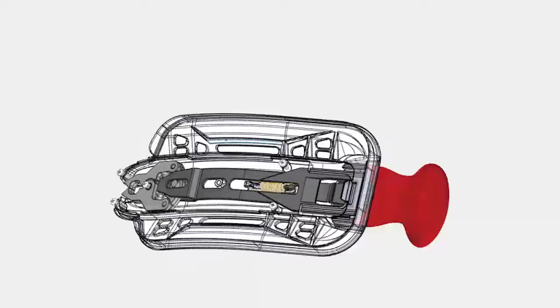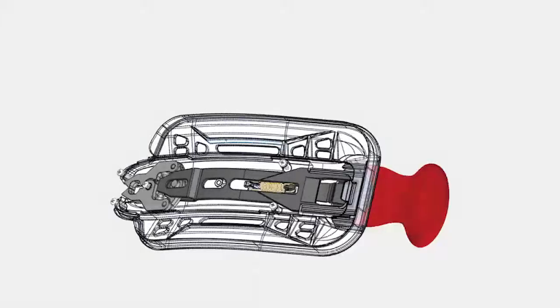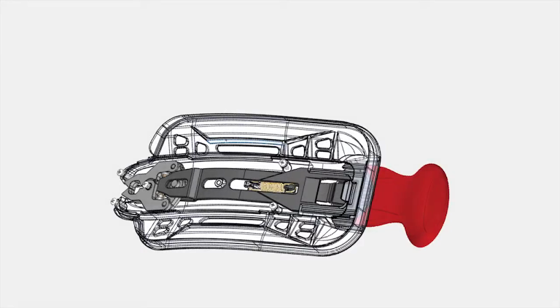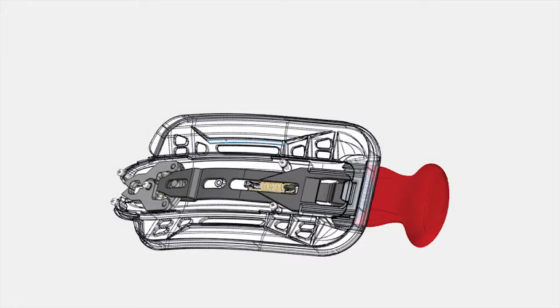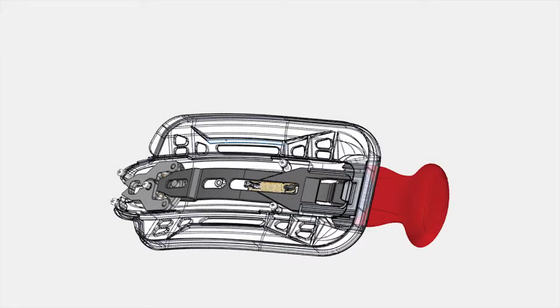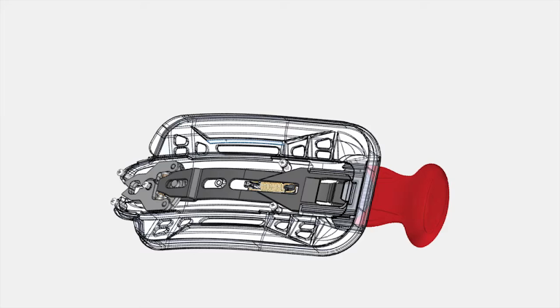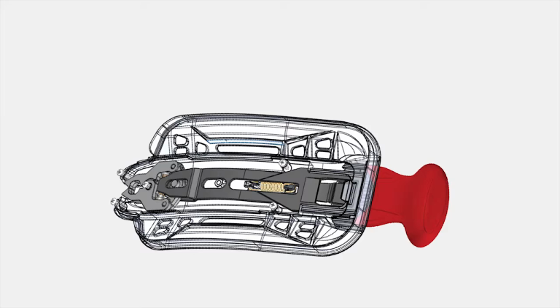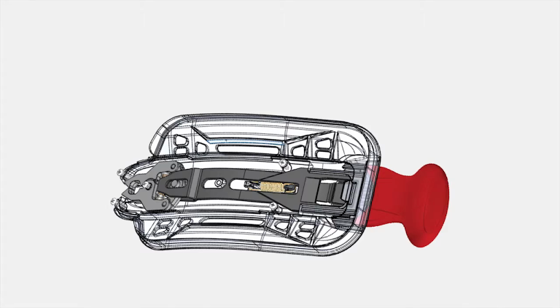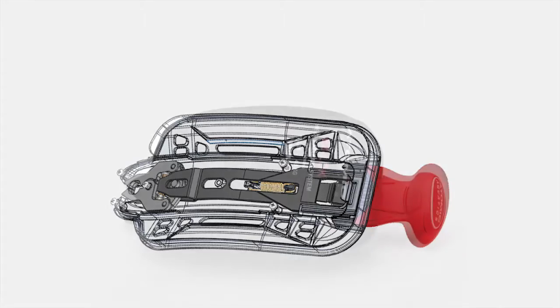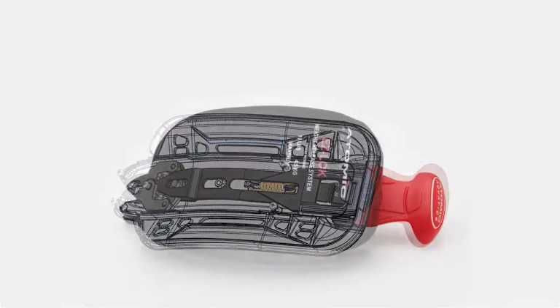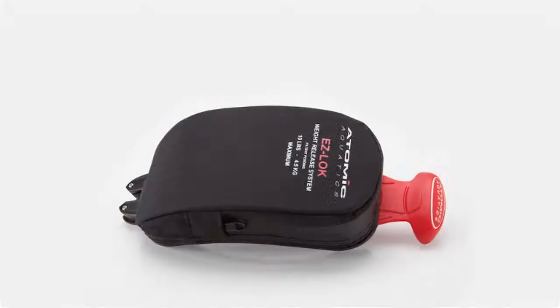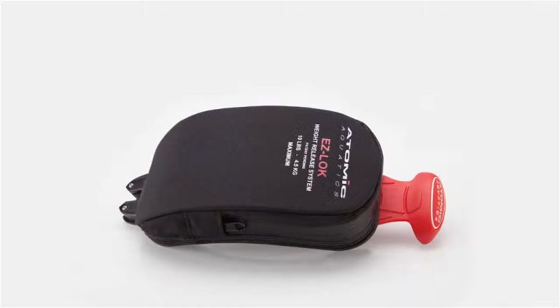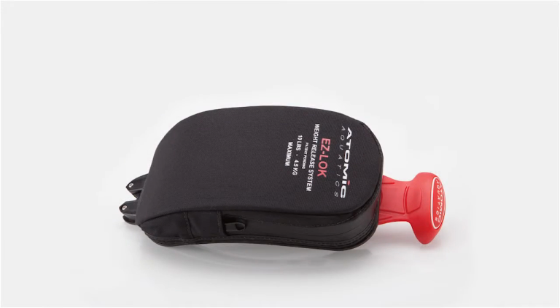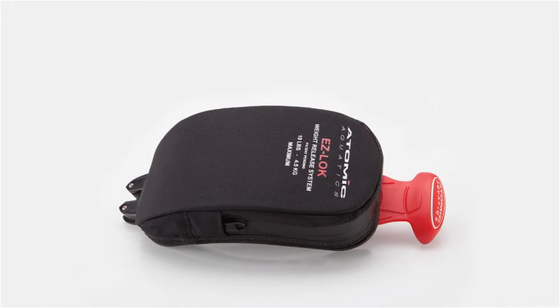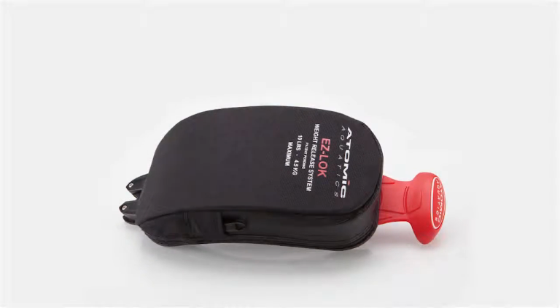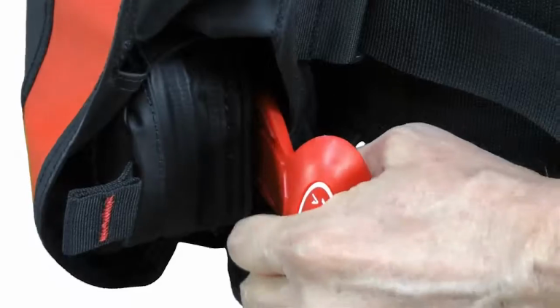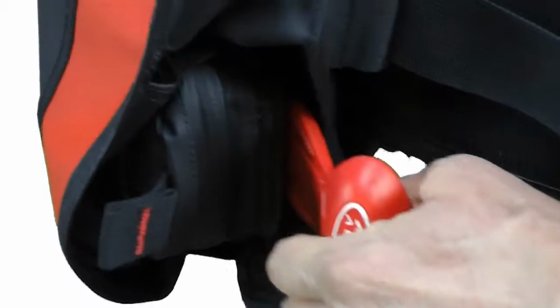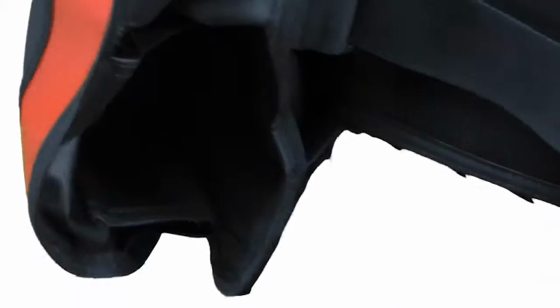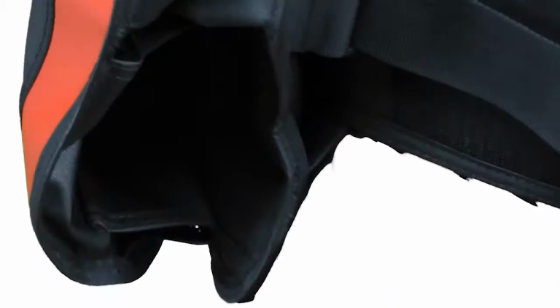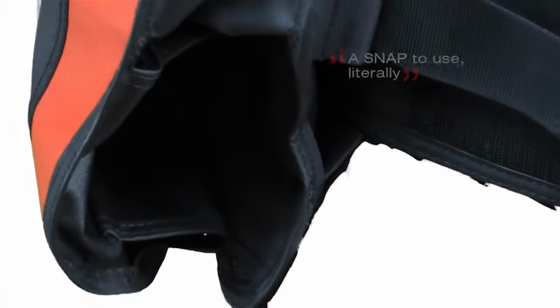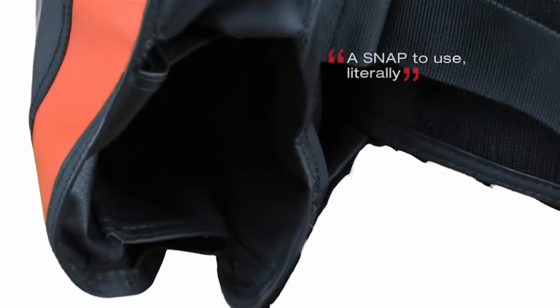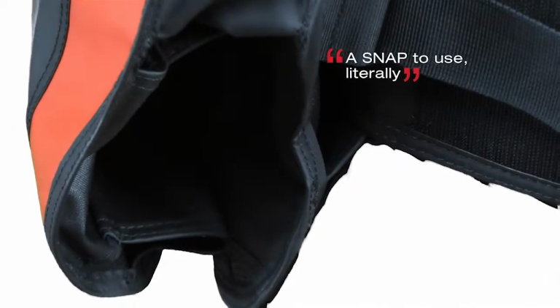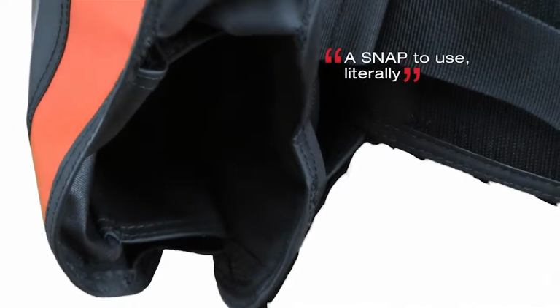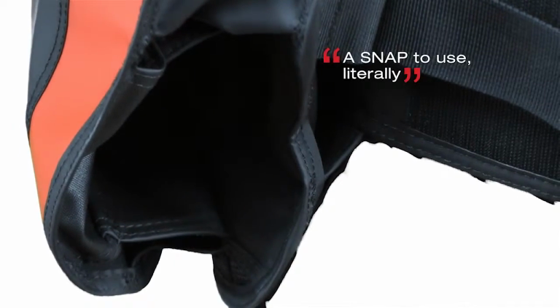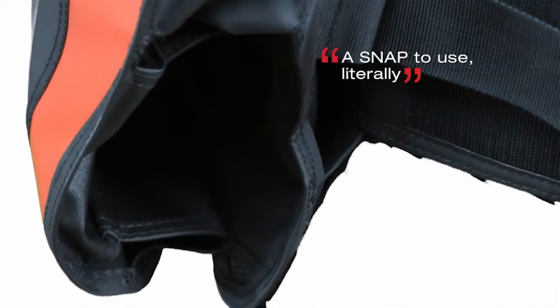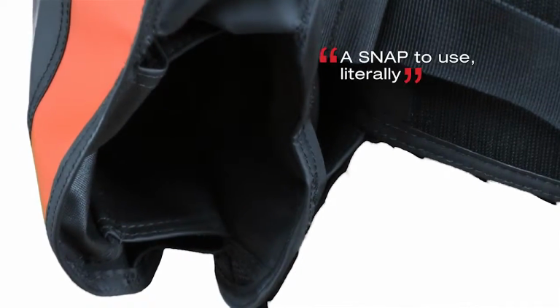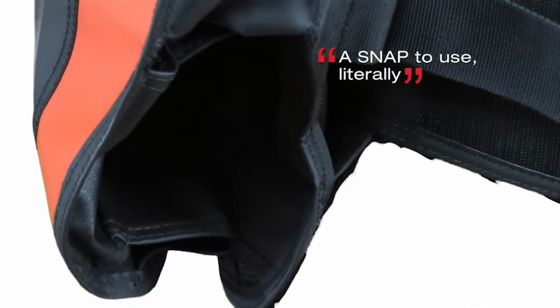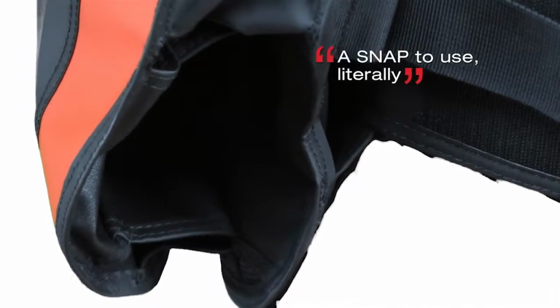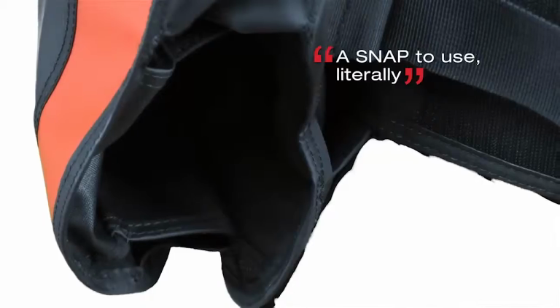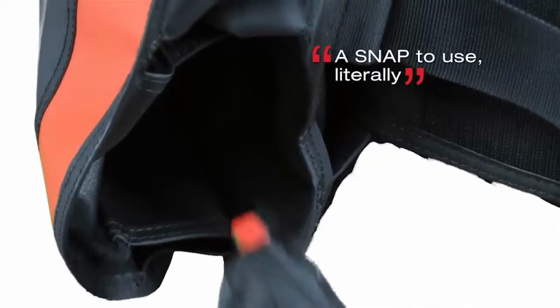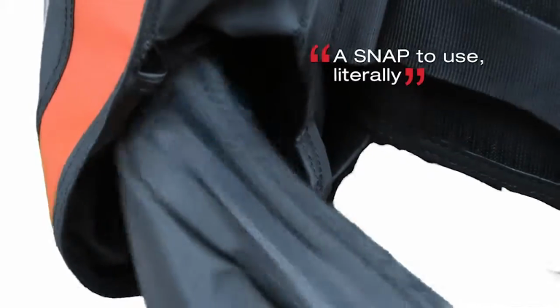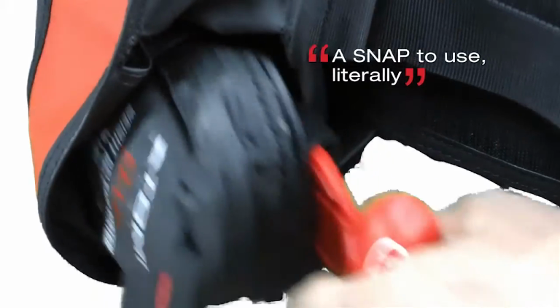The patented Atomic Easy-Lock Weight Release System is the easiest integrated weight system ever designed, locking with a snap.